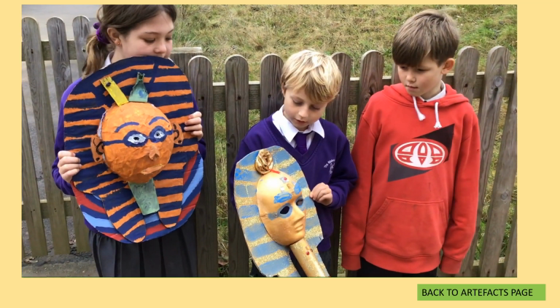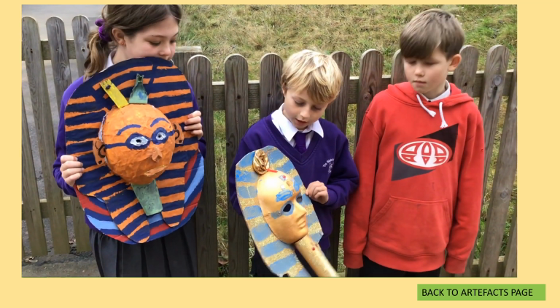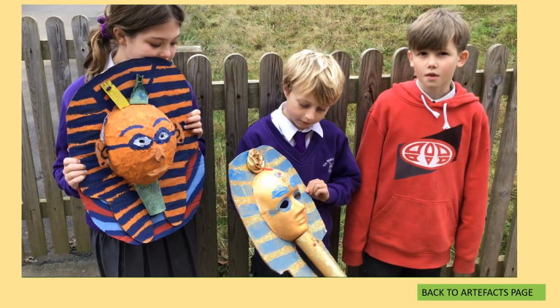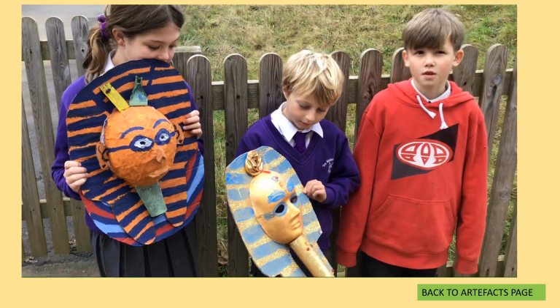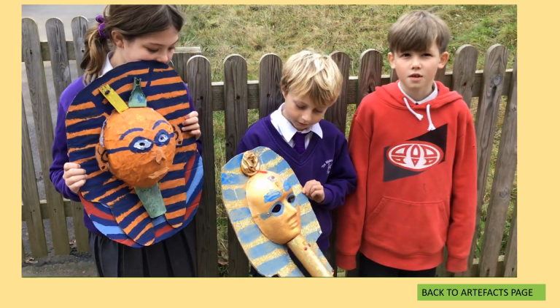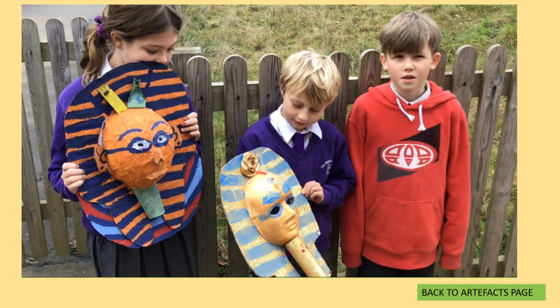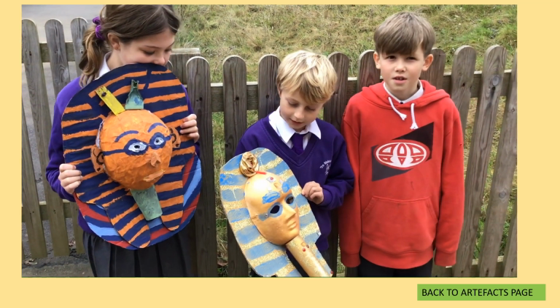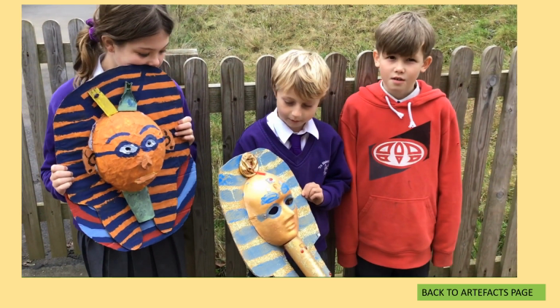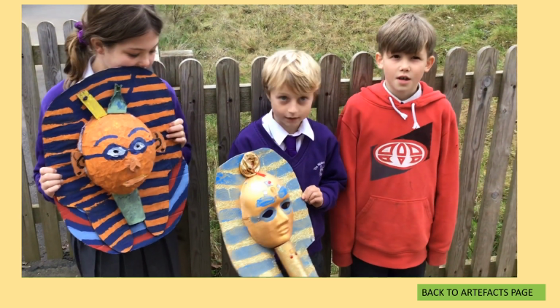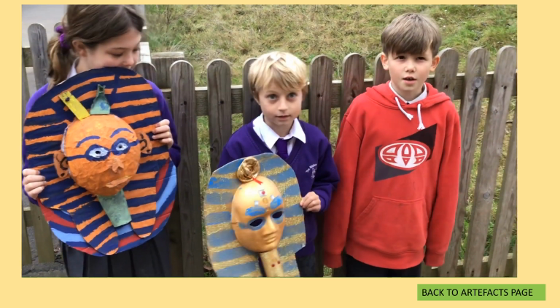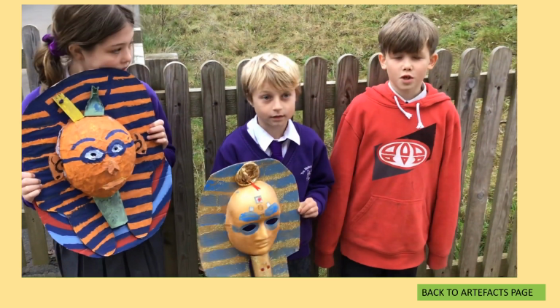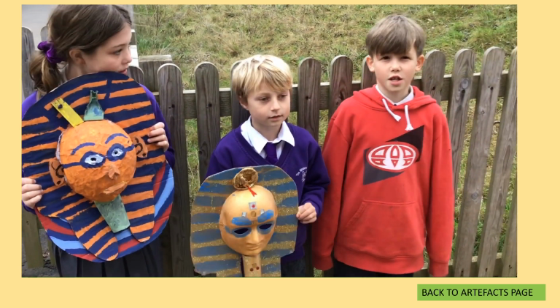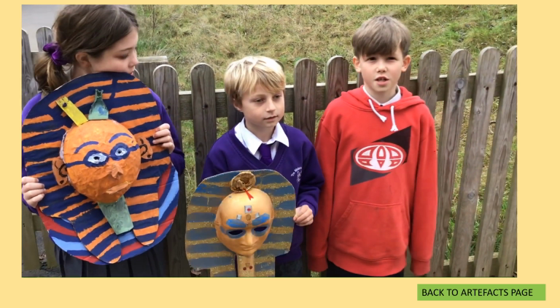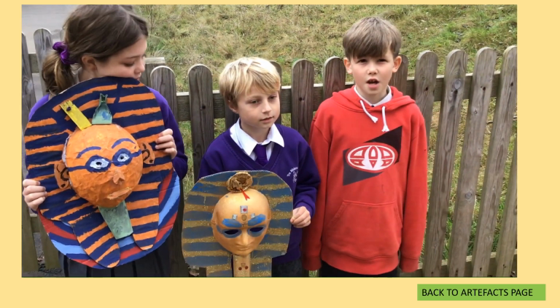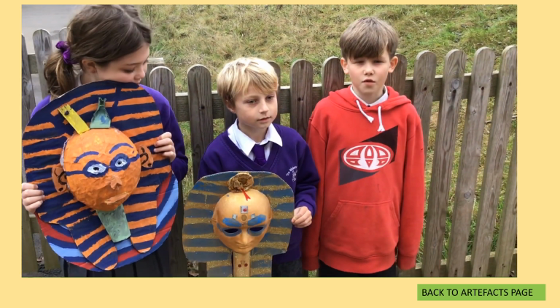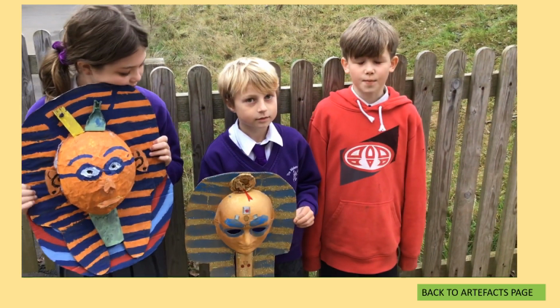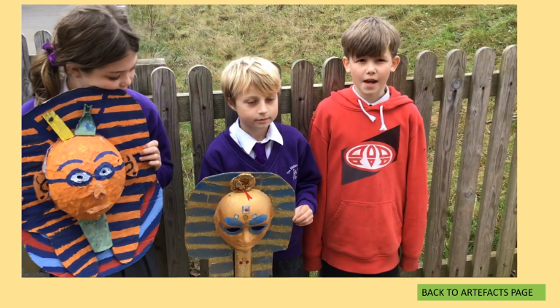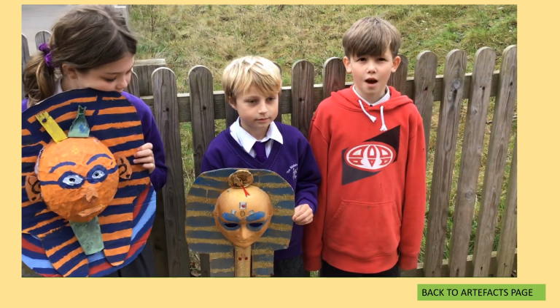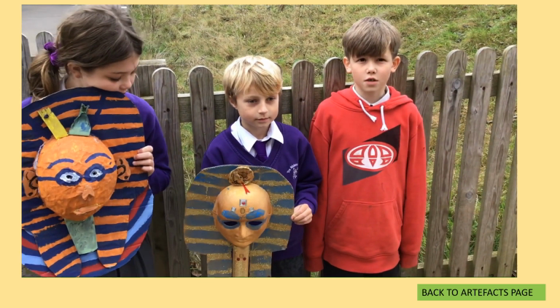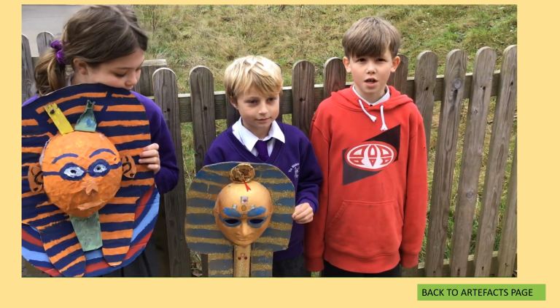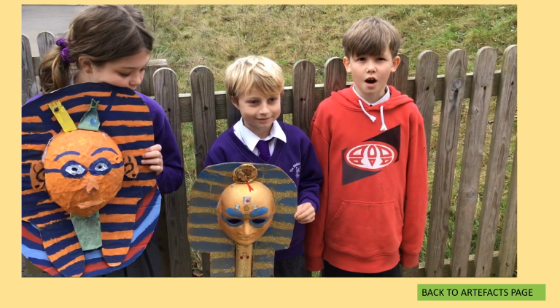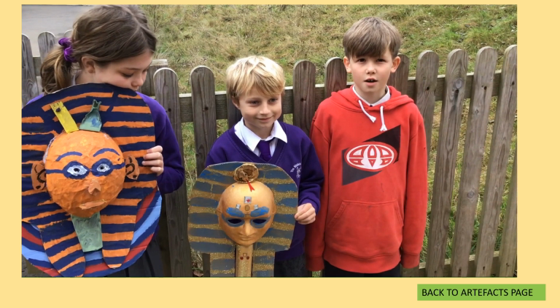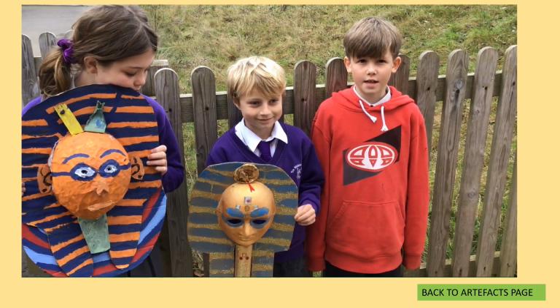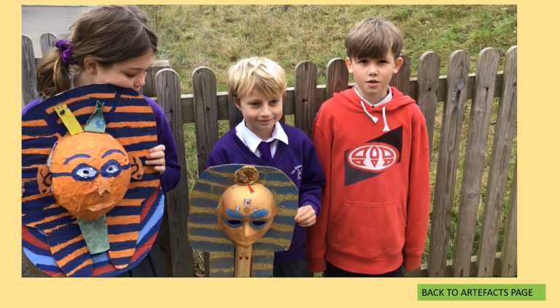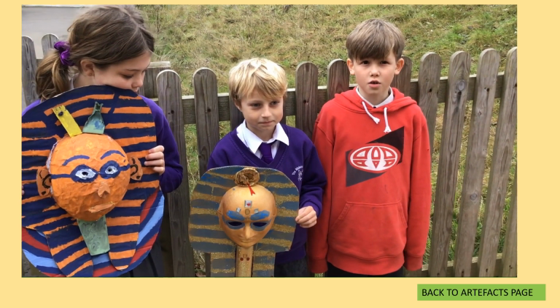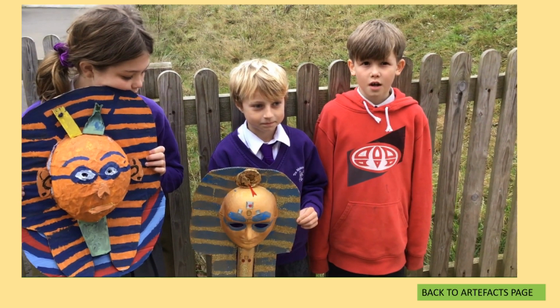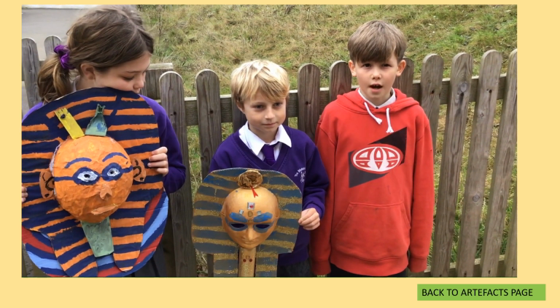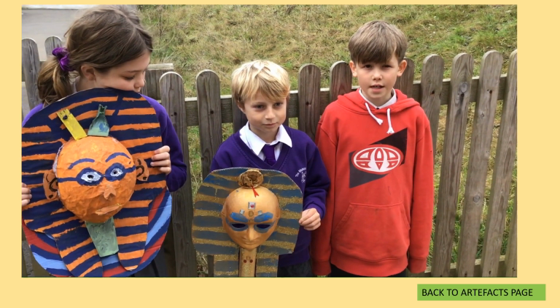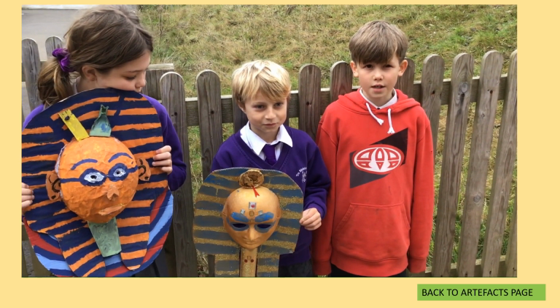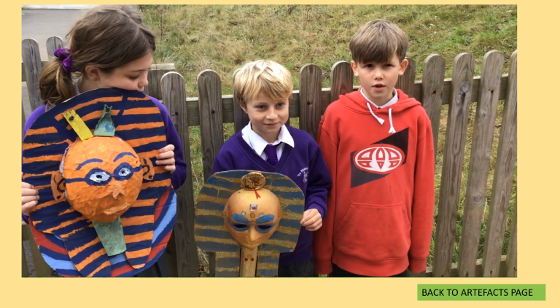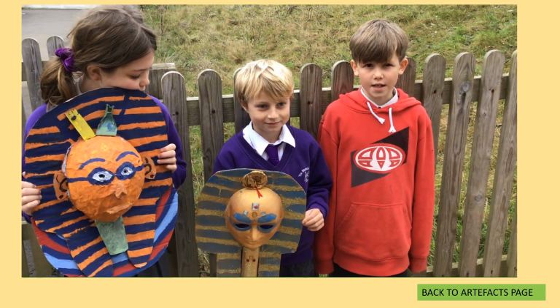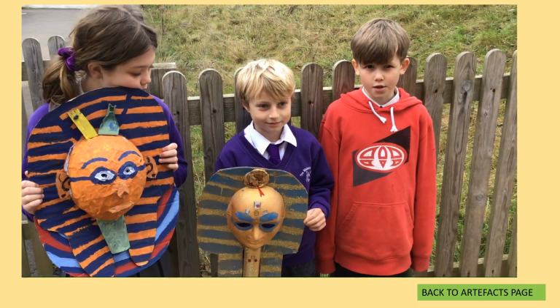It was discovered by Howard Carter in 1922.